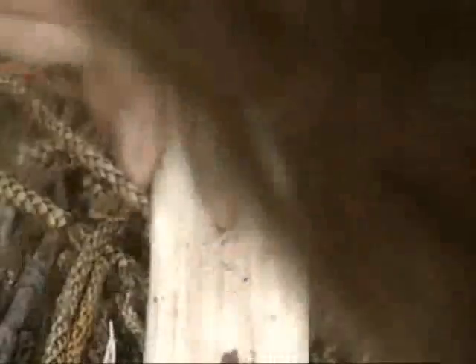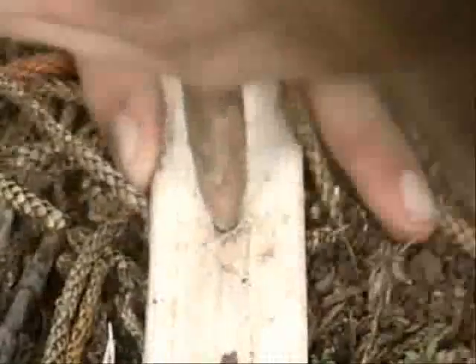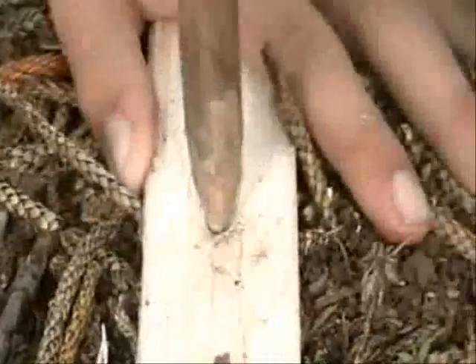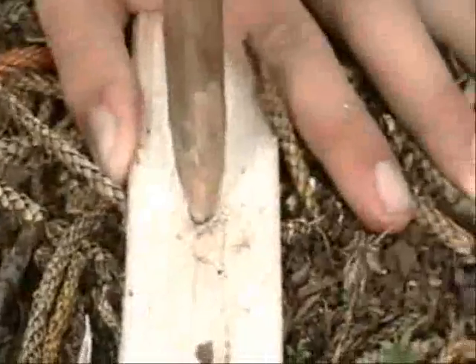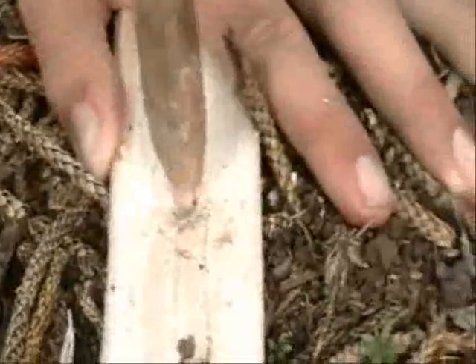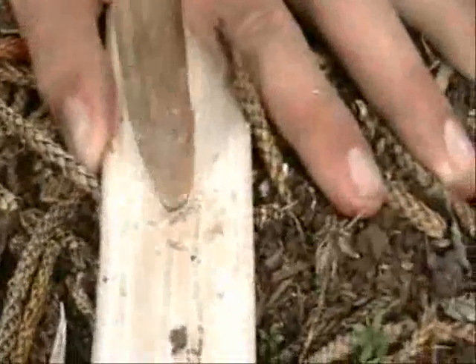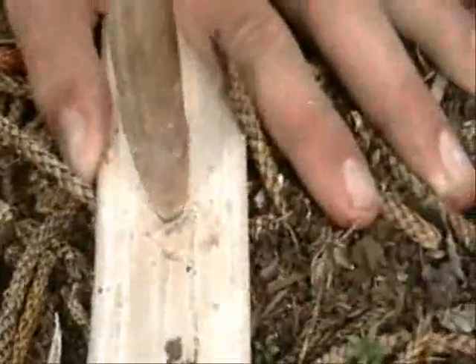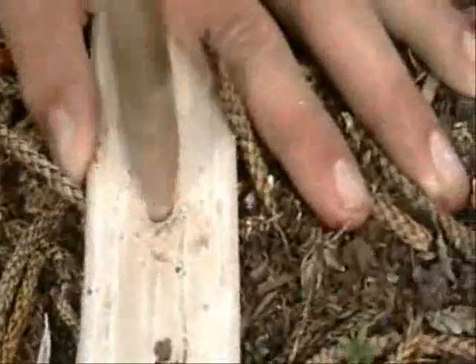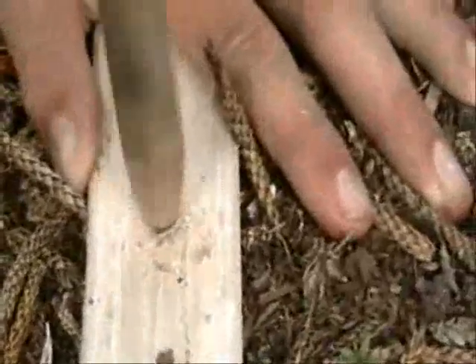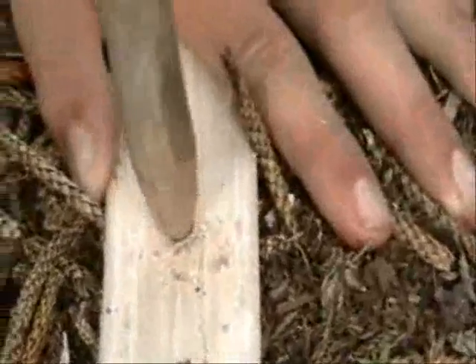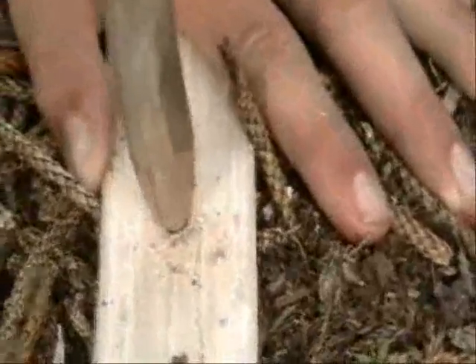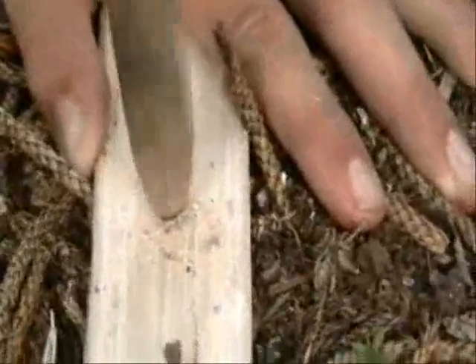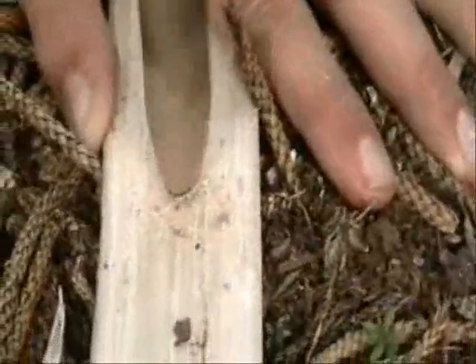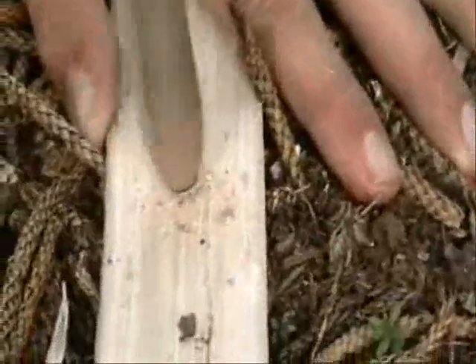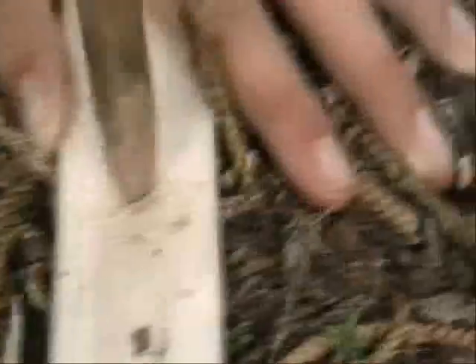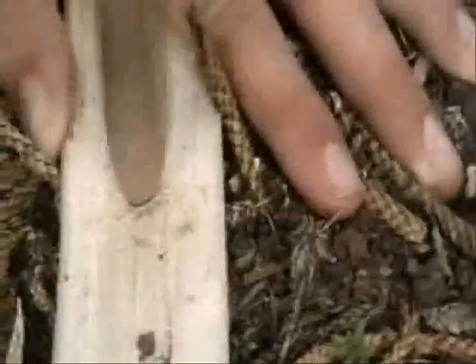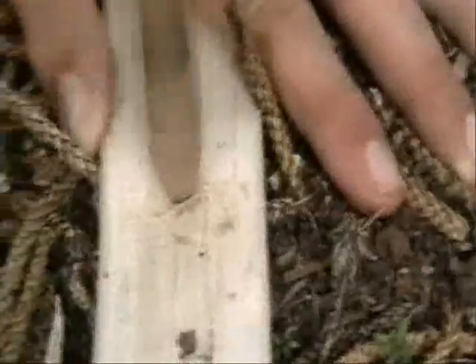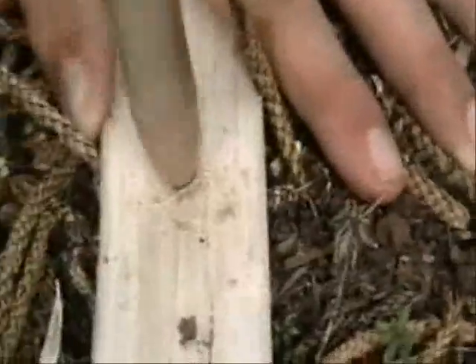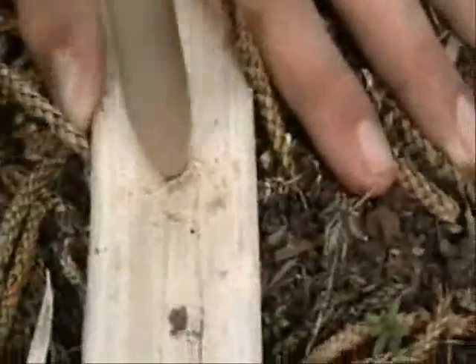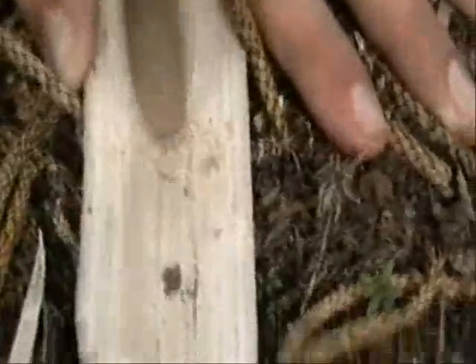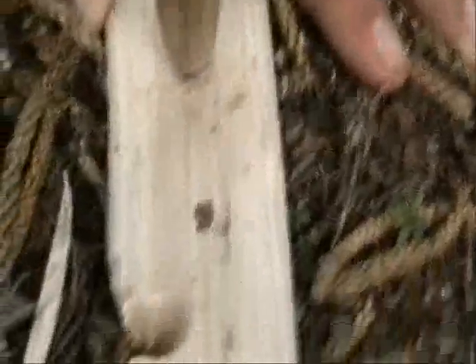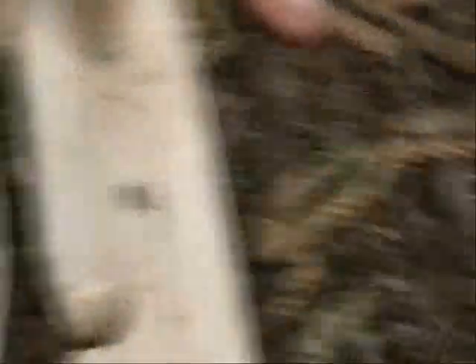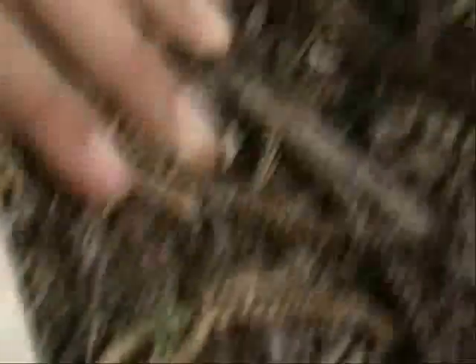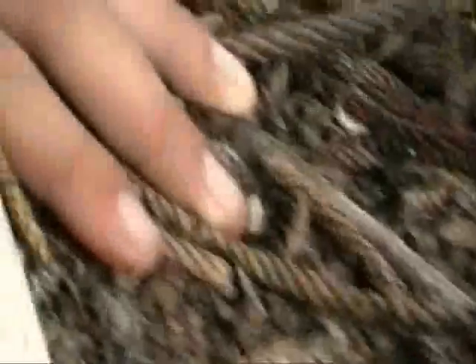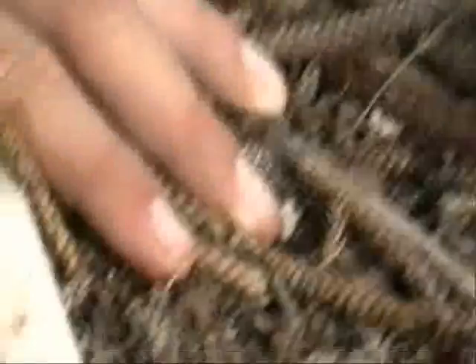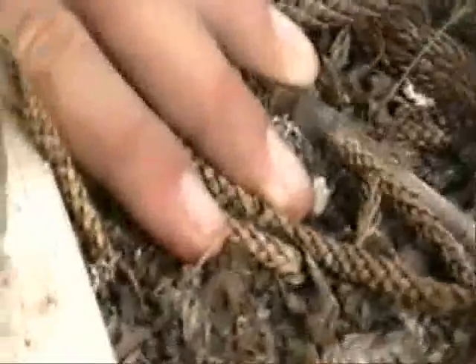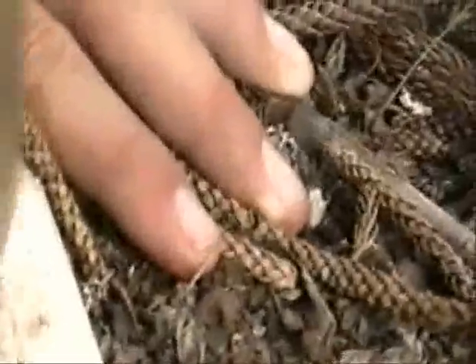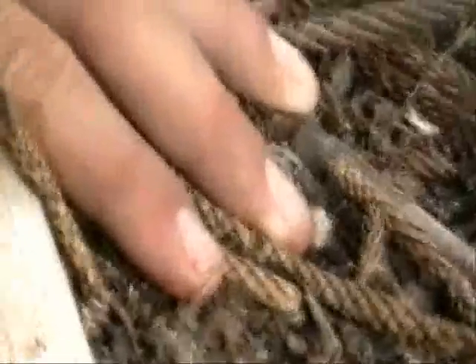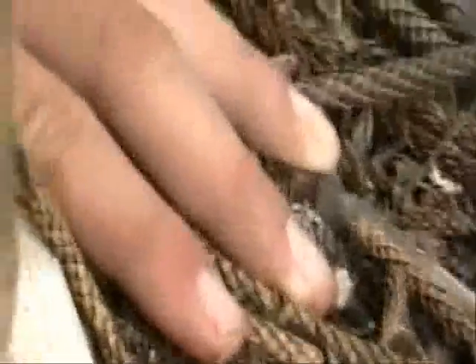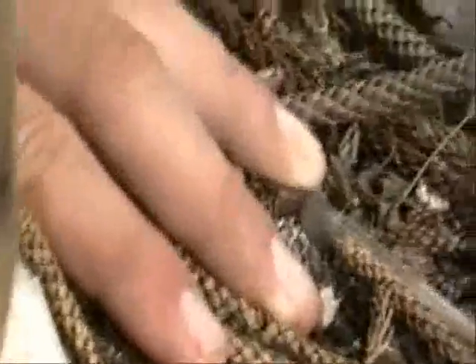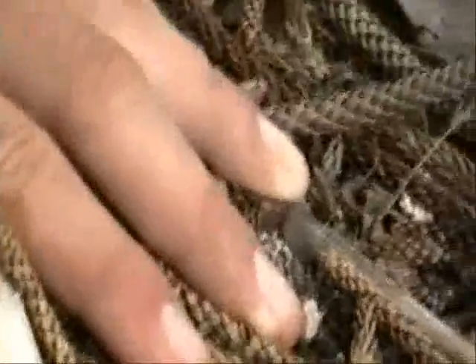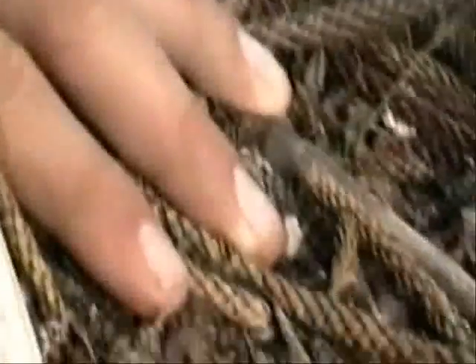I see stuff. Oh, I see smoke. I don't know if it's just dust or if it's actually smoke.